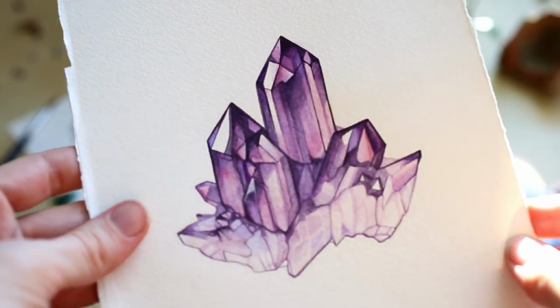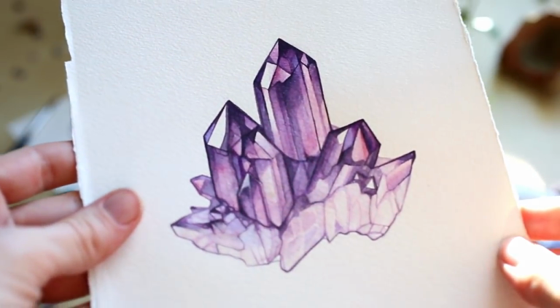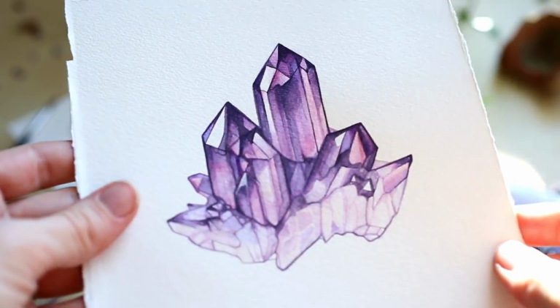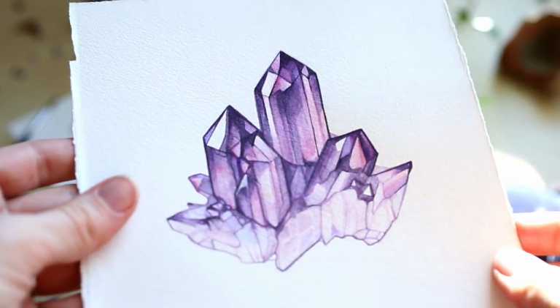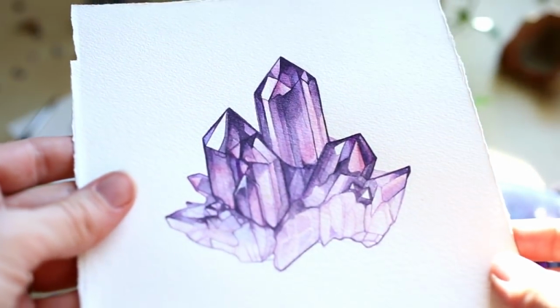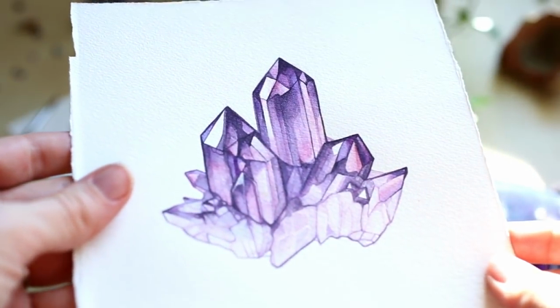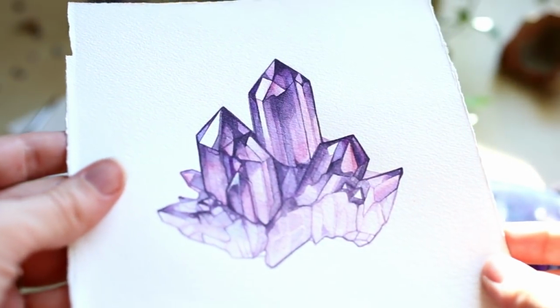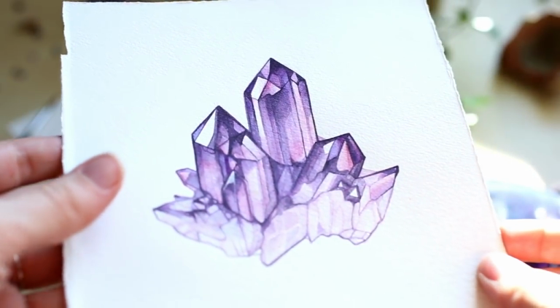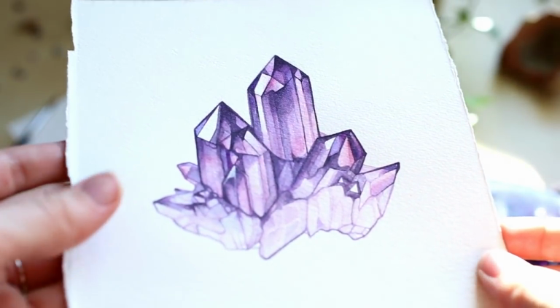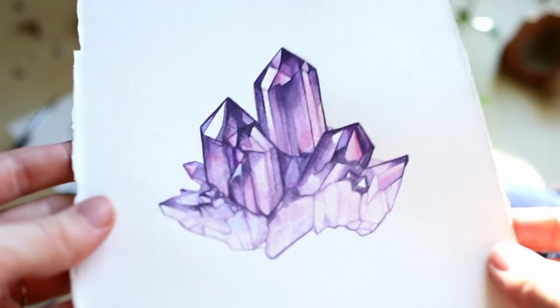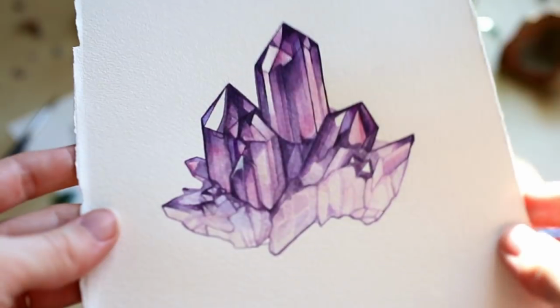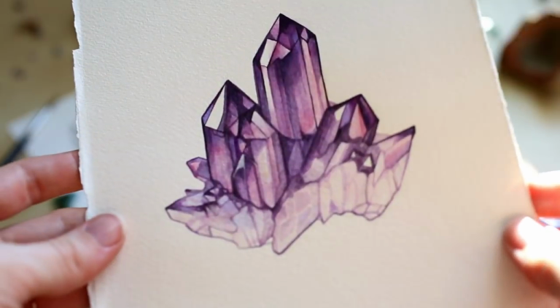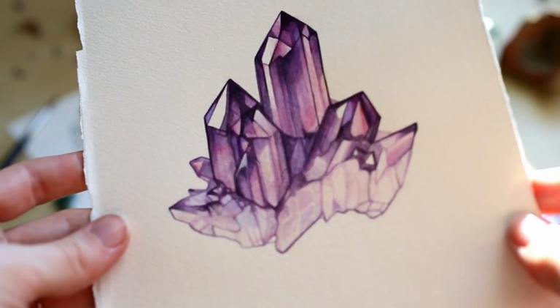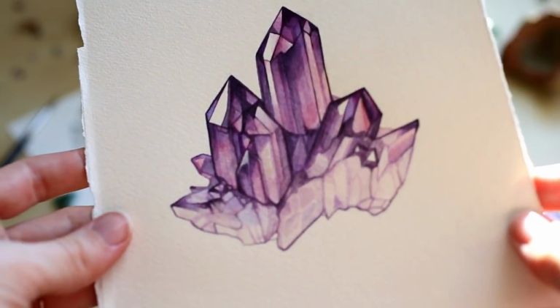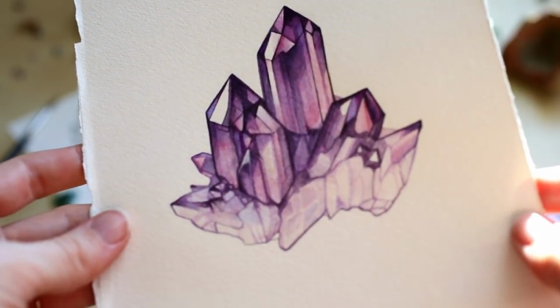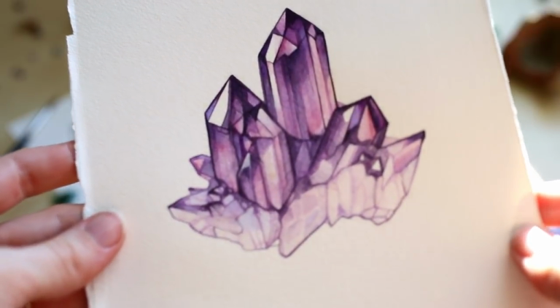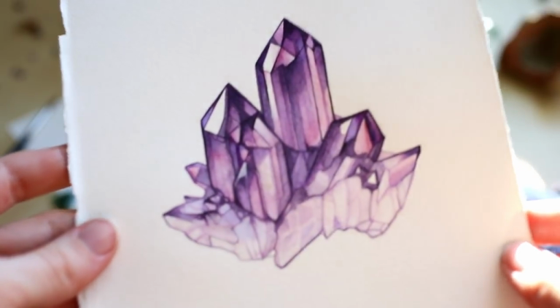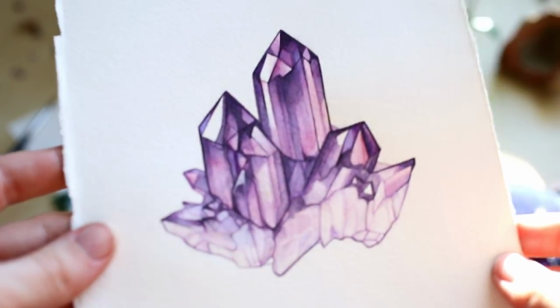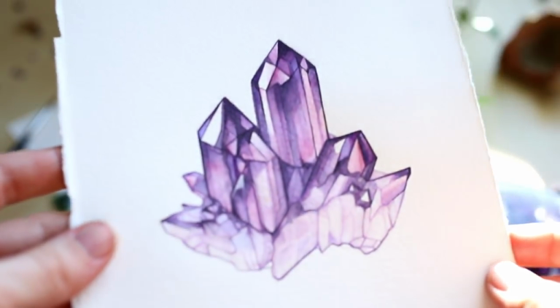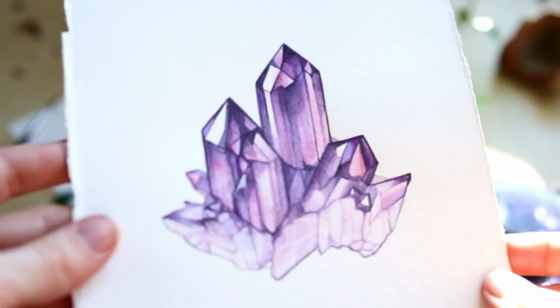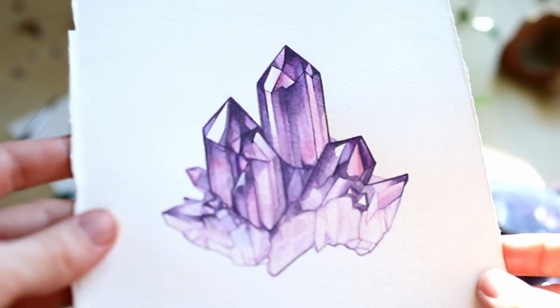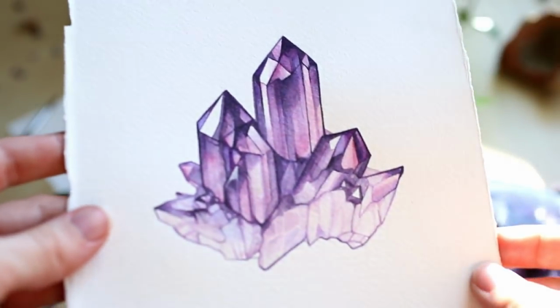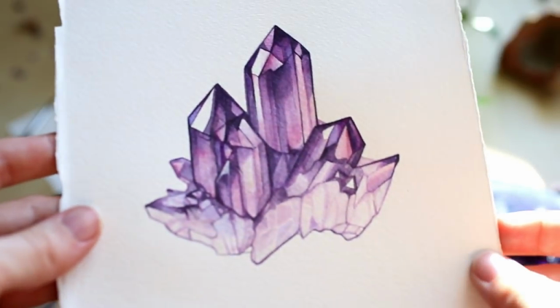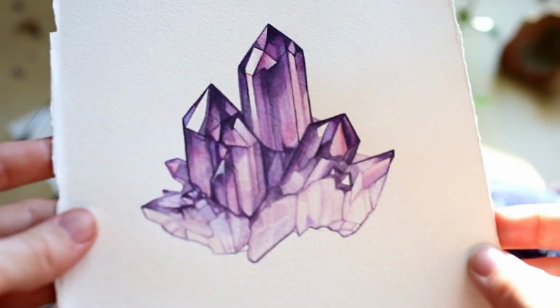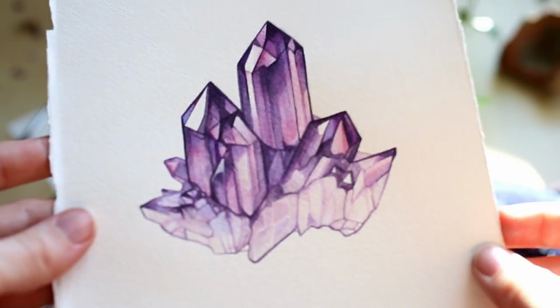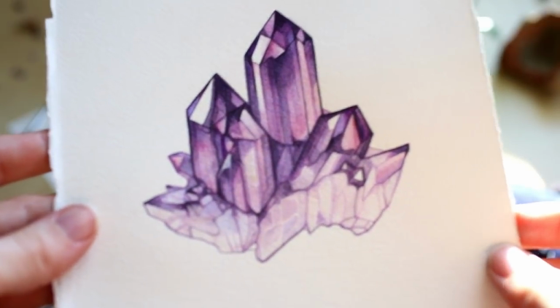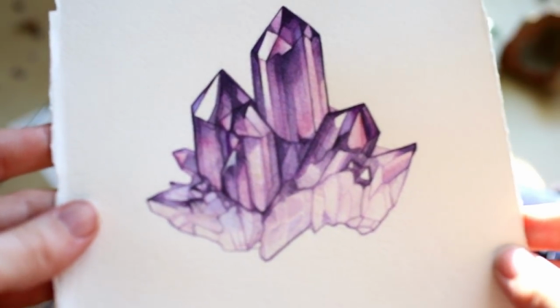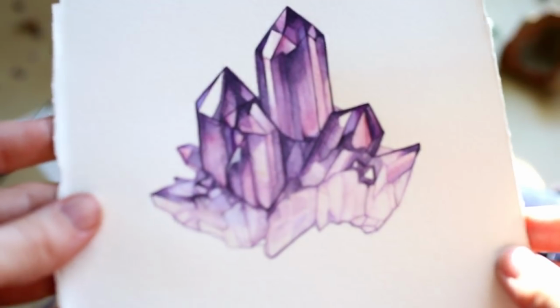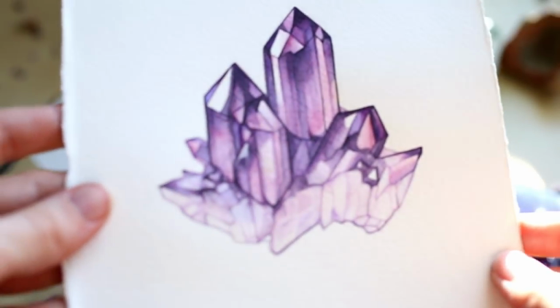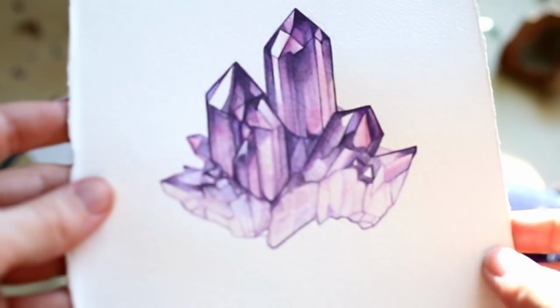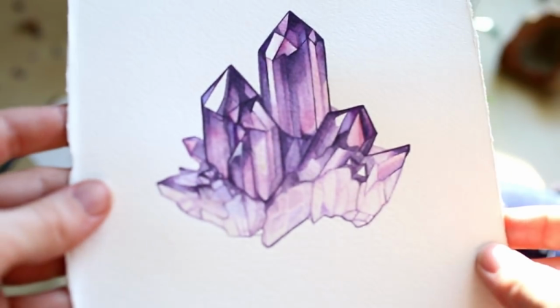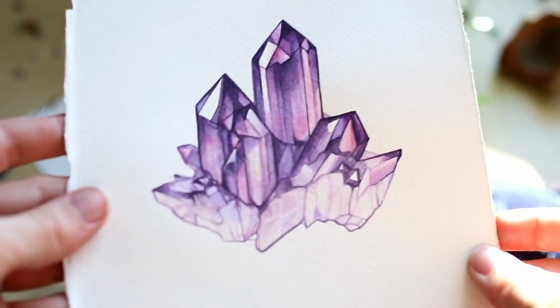Hello, this is Aimee Asher and today I'll be painting this amethyst crystal.